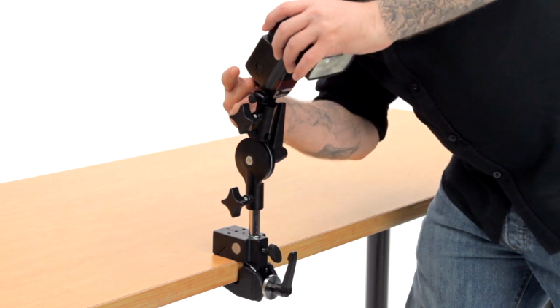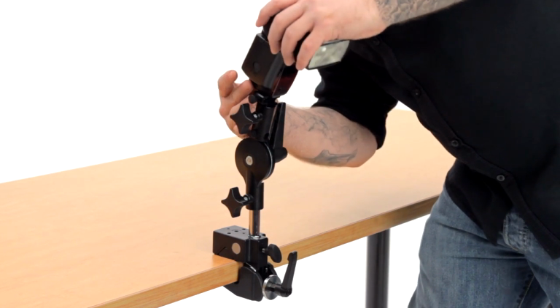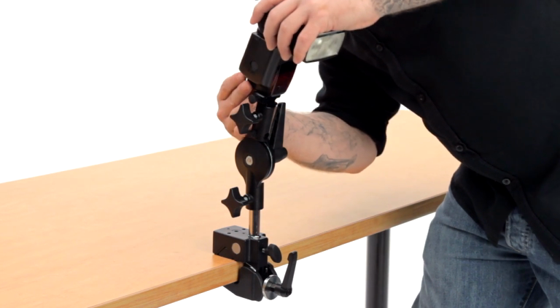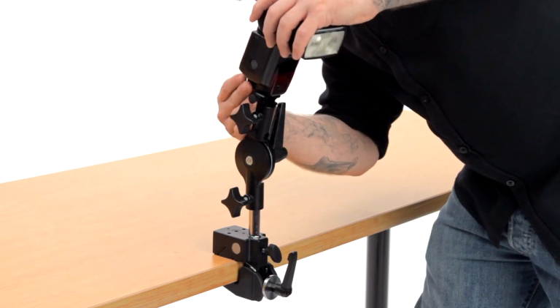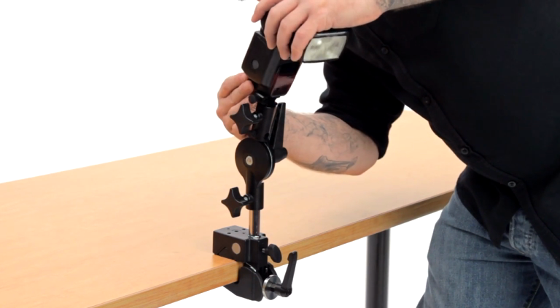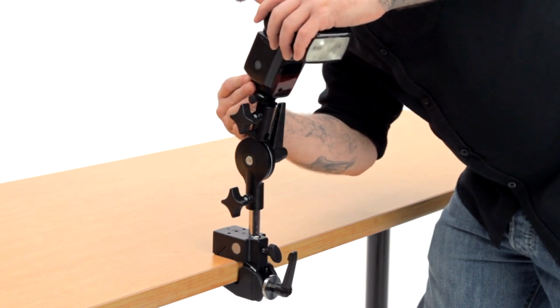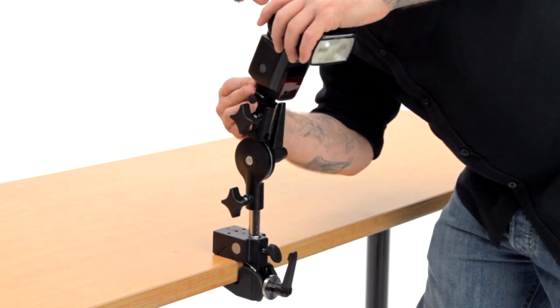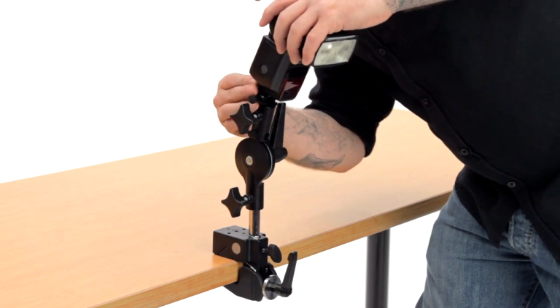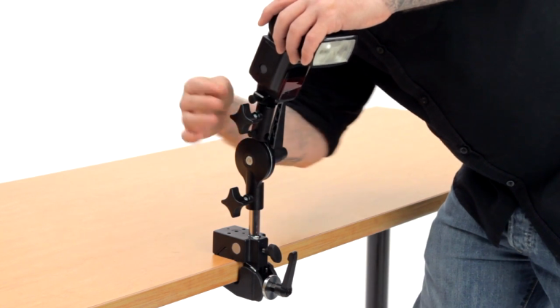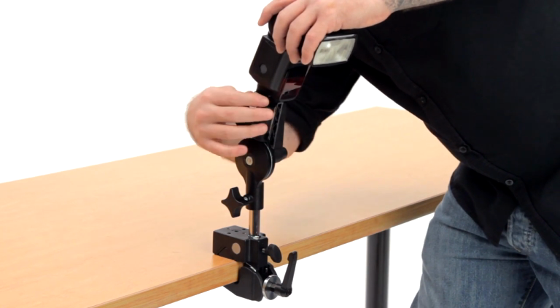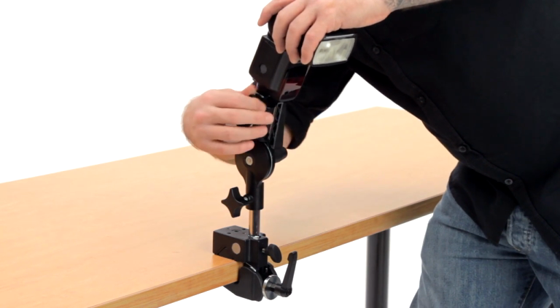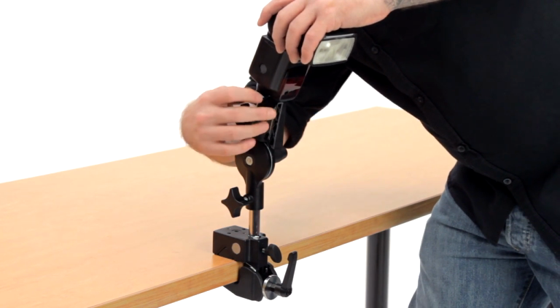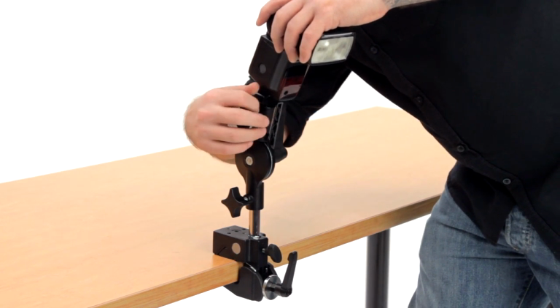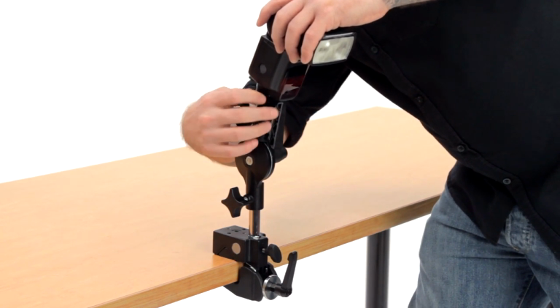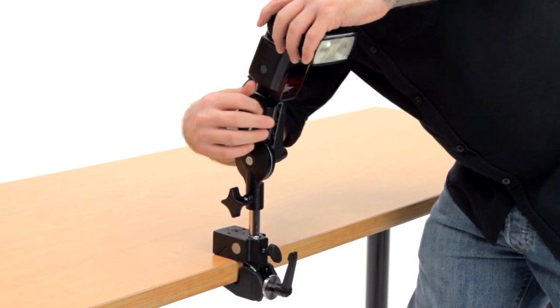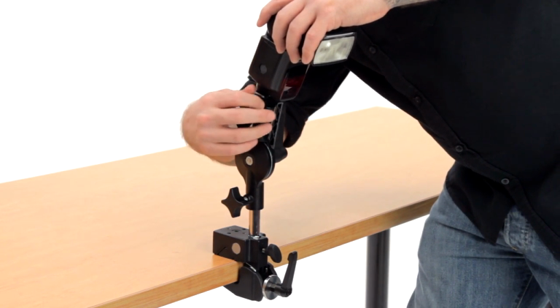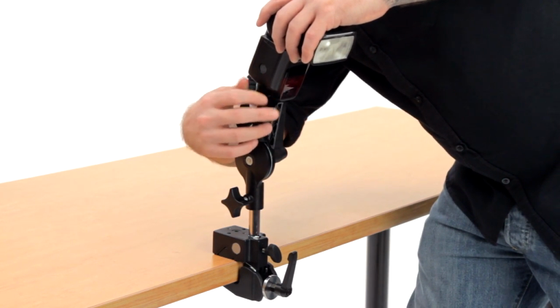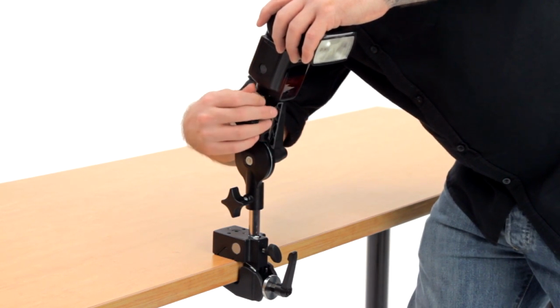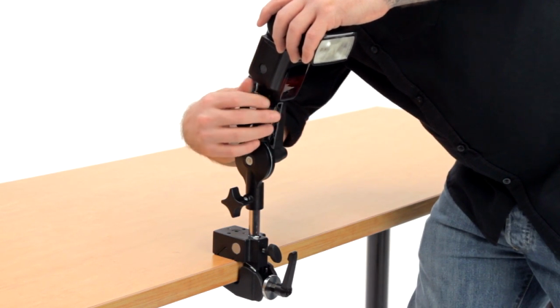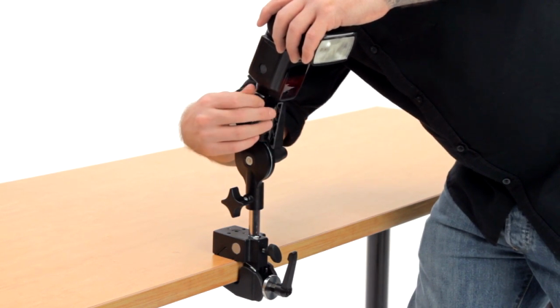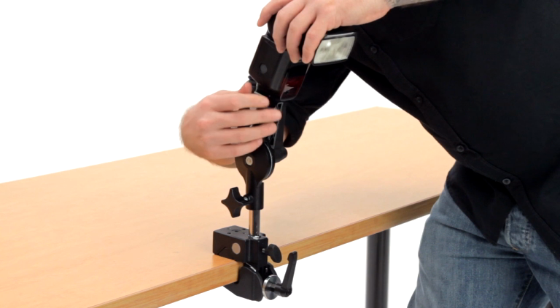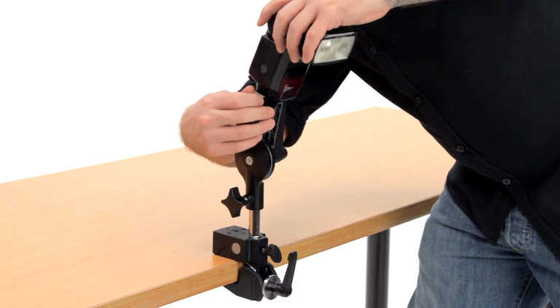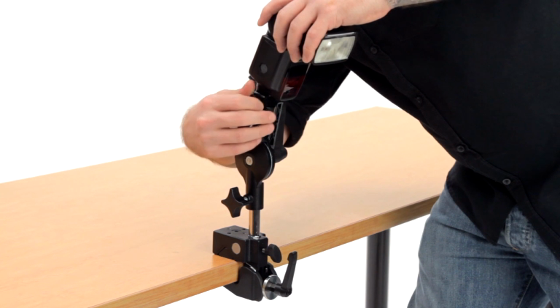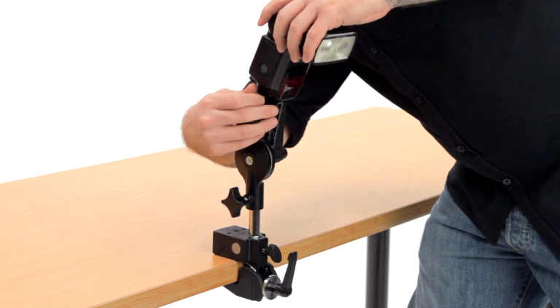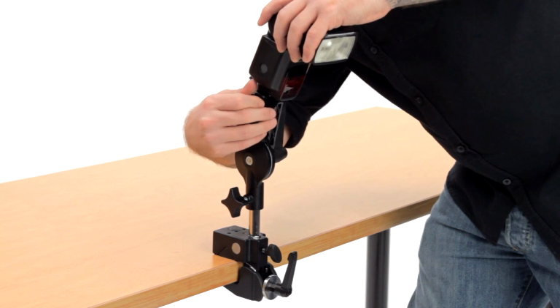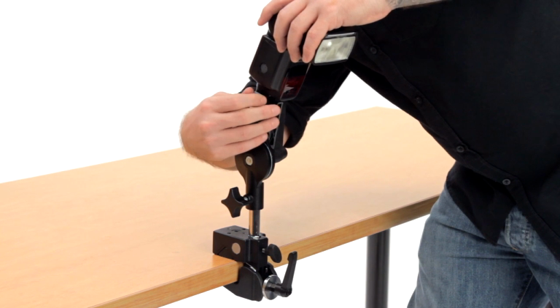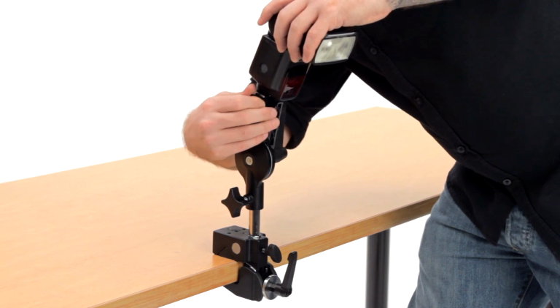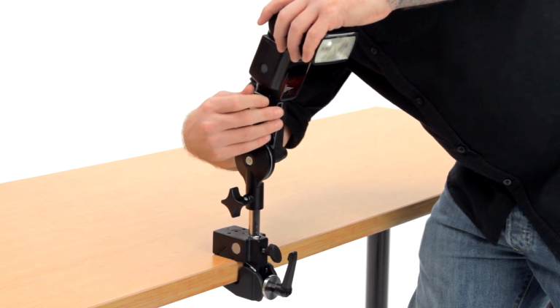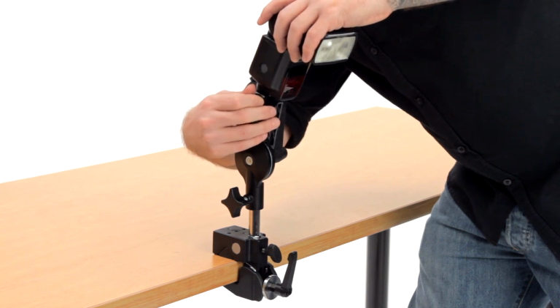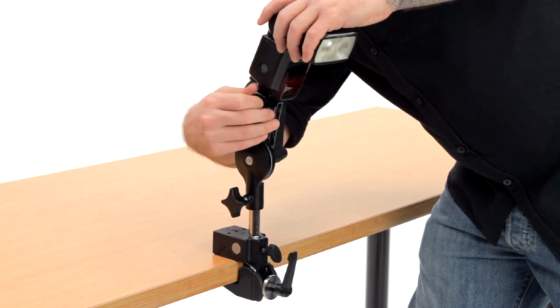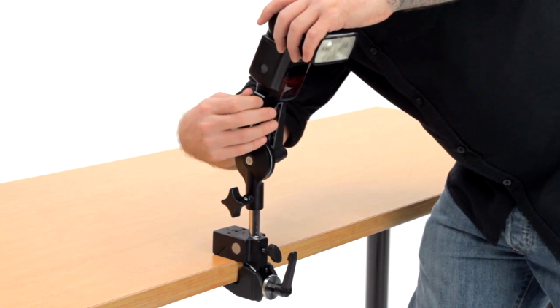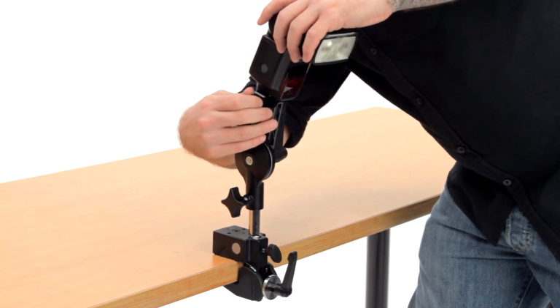Lastly, mount your flash on top of your Hot Shoe Adapter and tighten the set screw until your flash is solidly mounted.